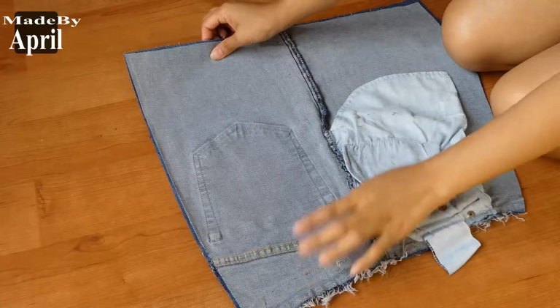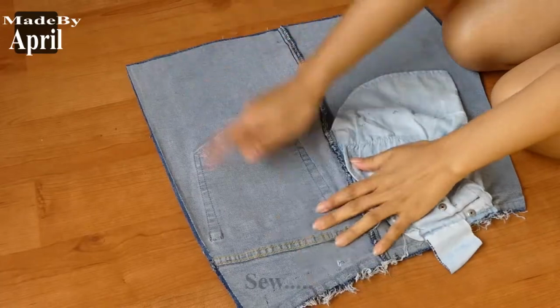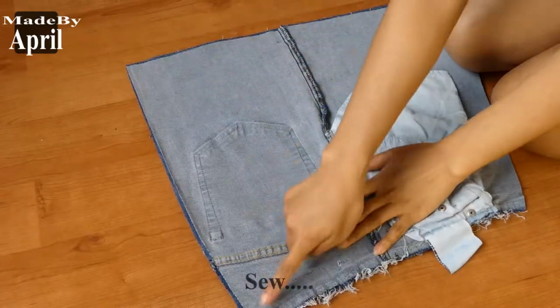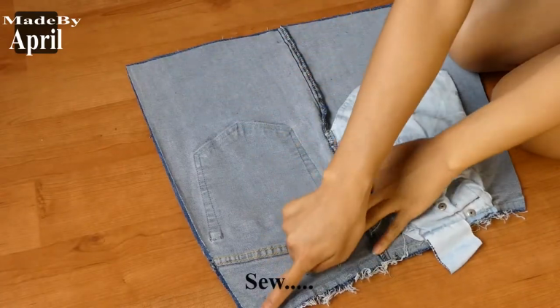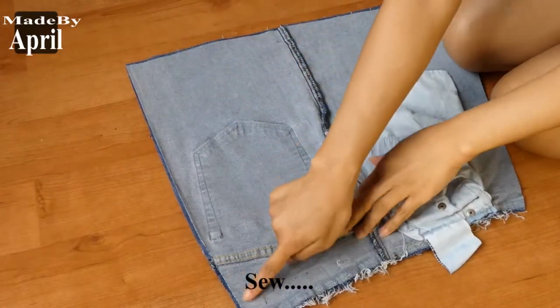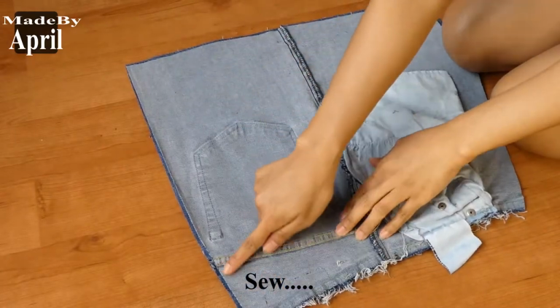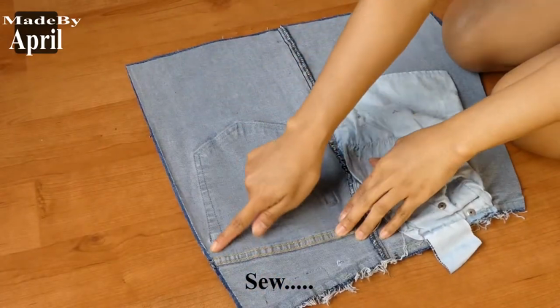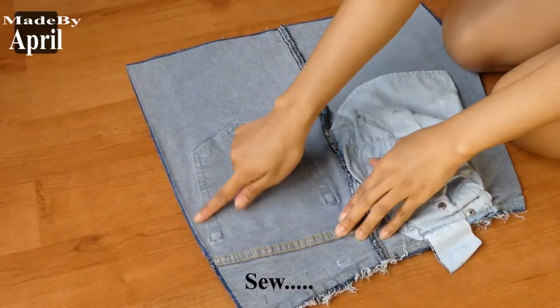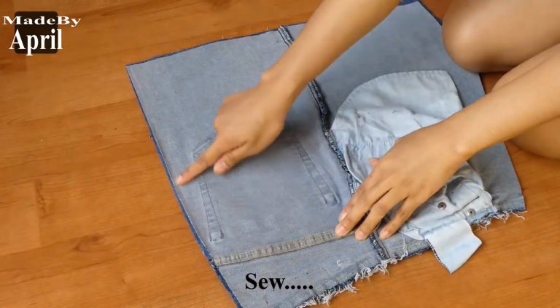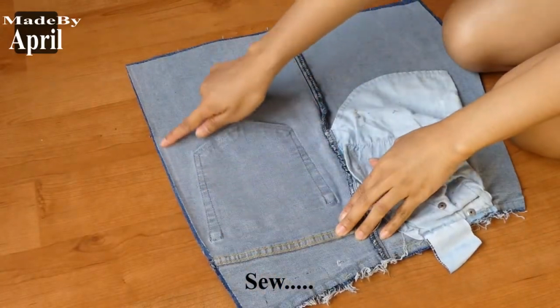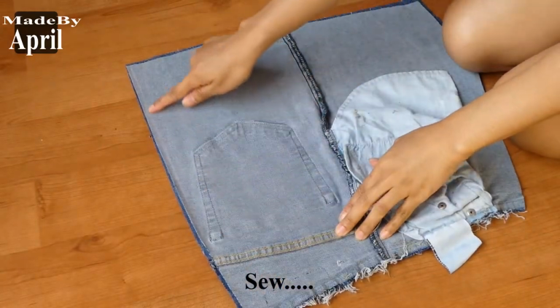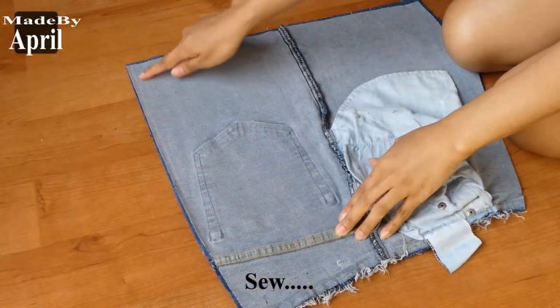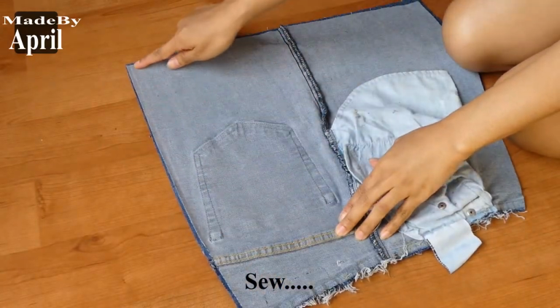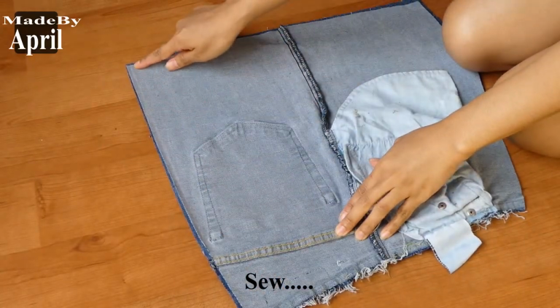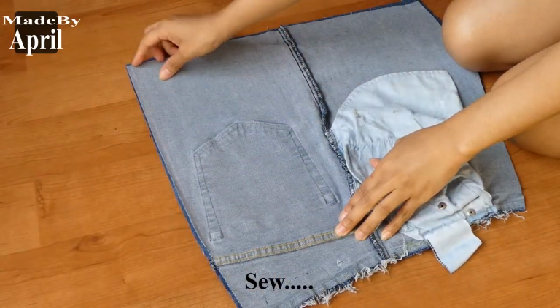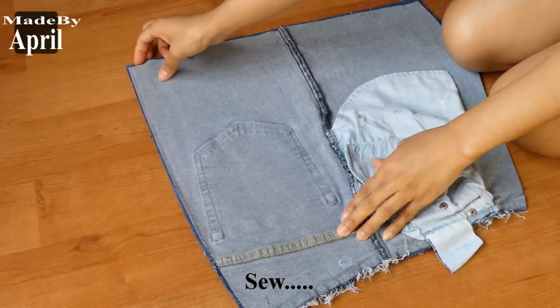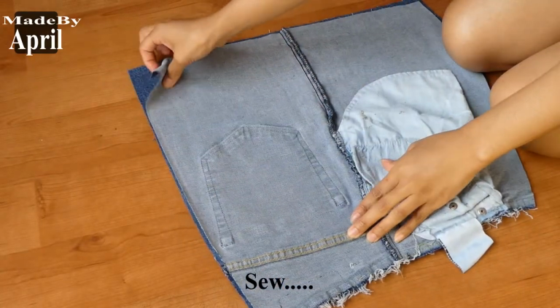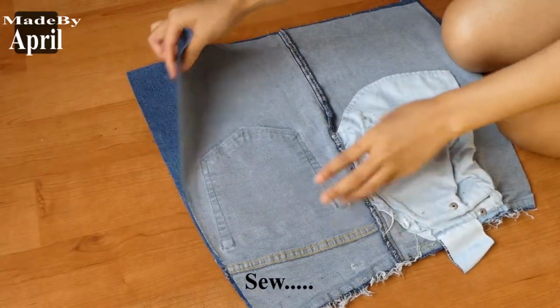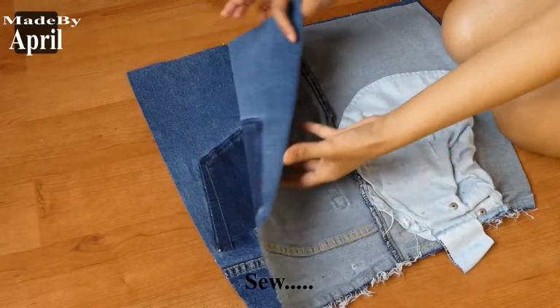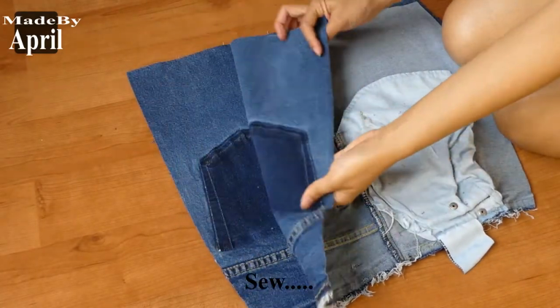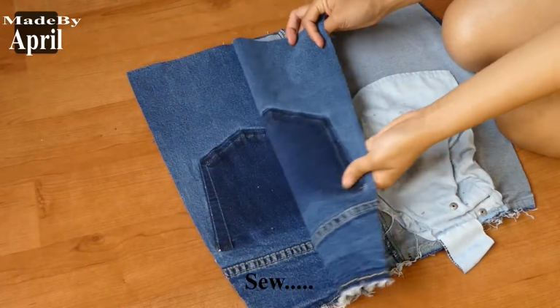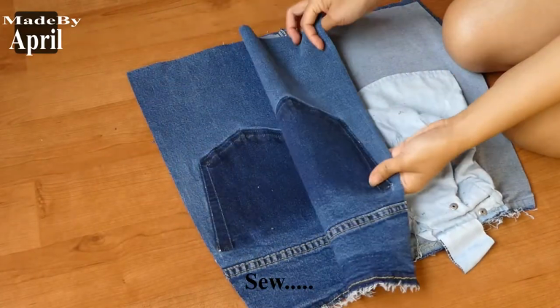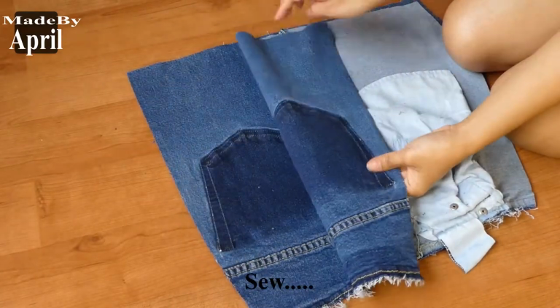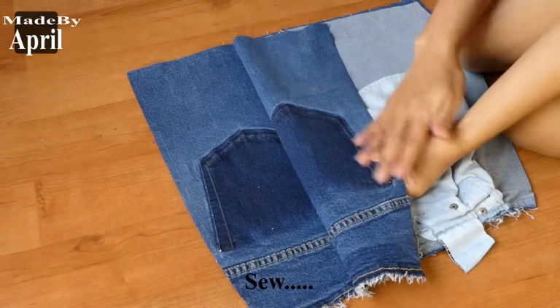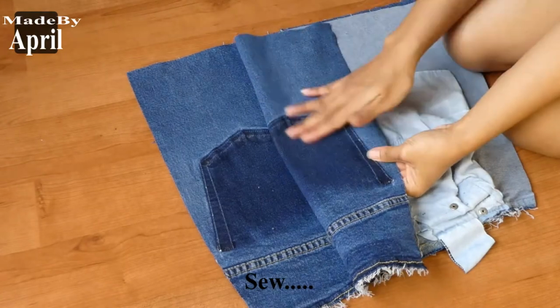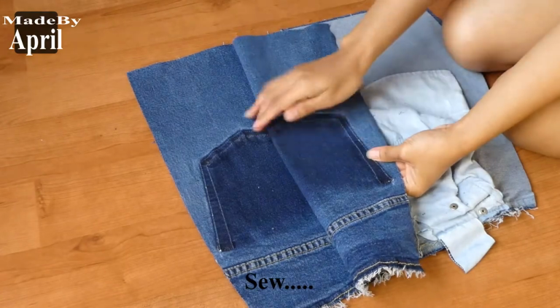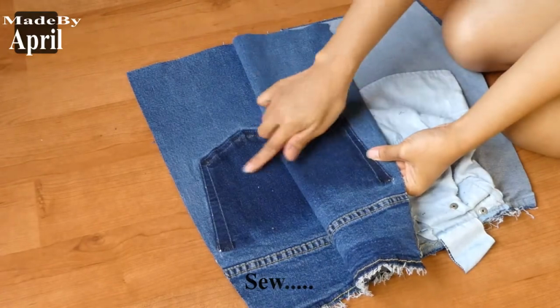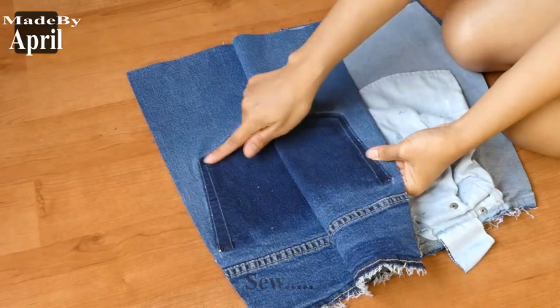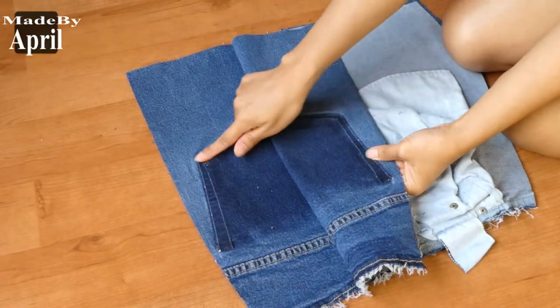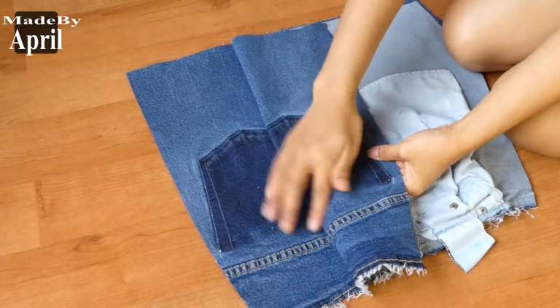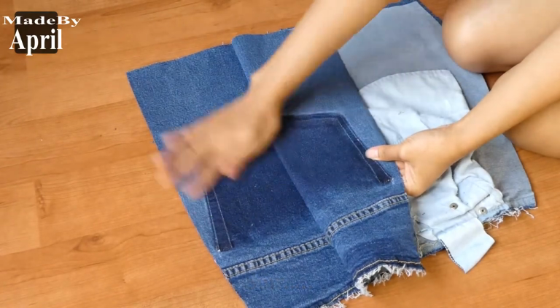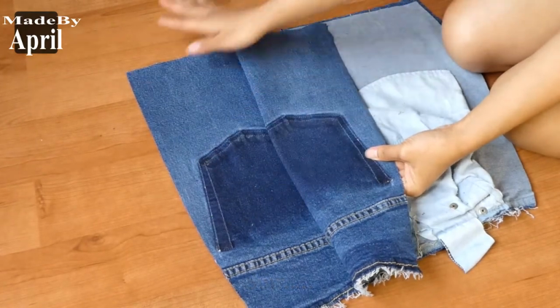Now you can start to stitch this facing right sides together. By the way, I also removed the back side pockets.